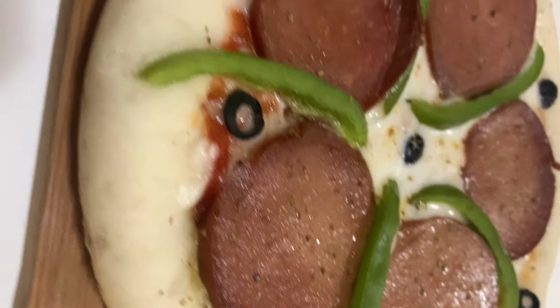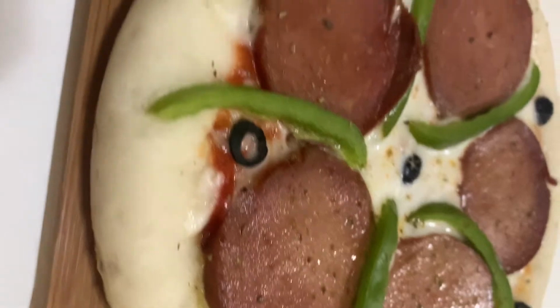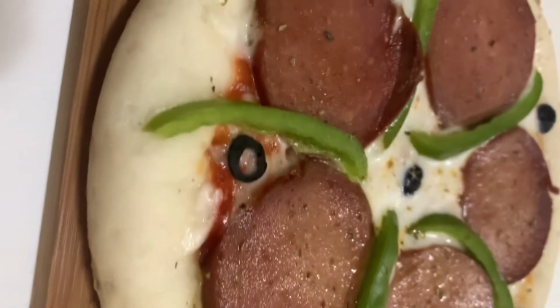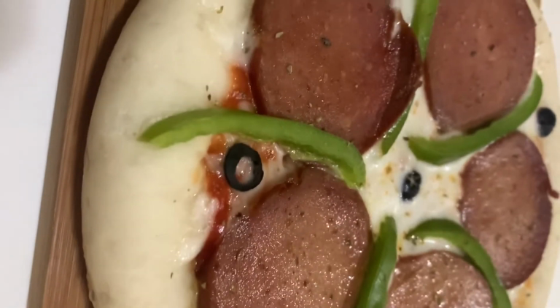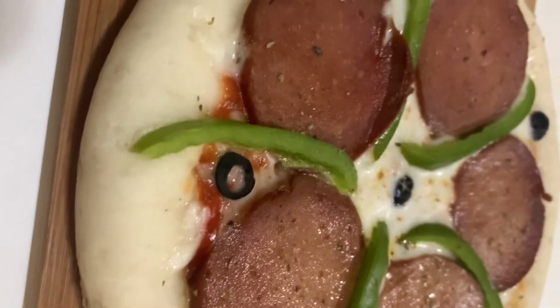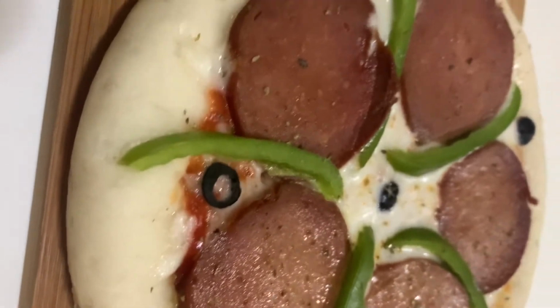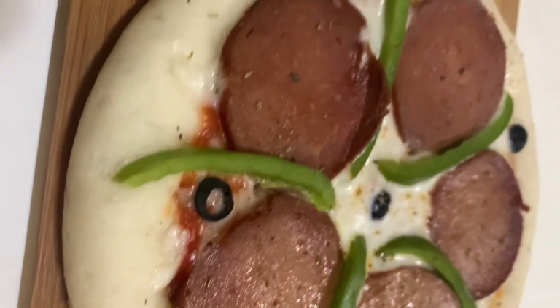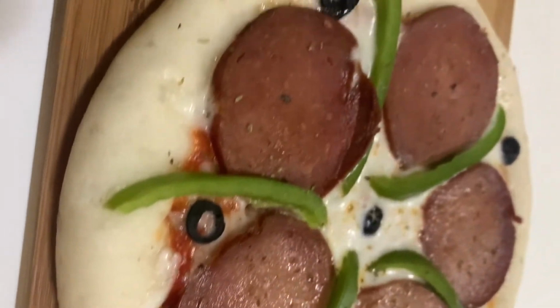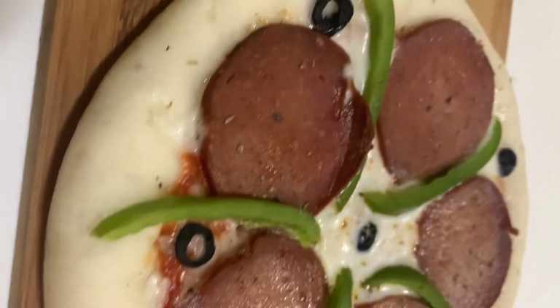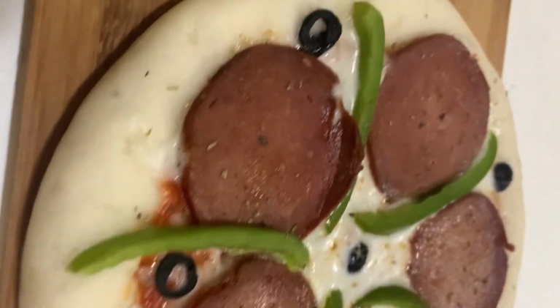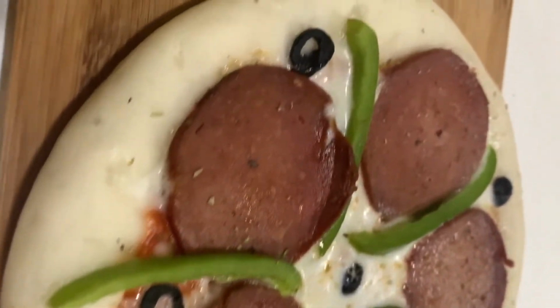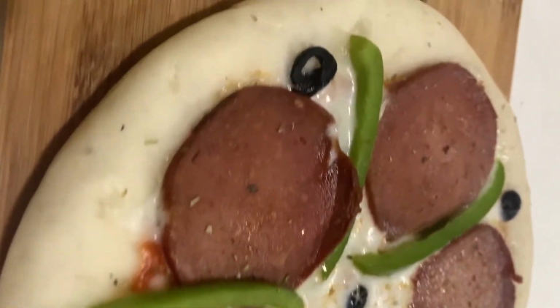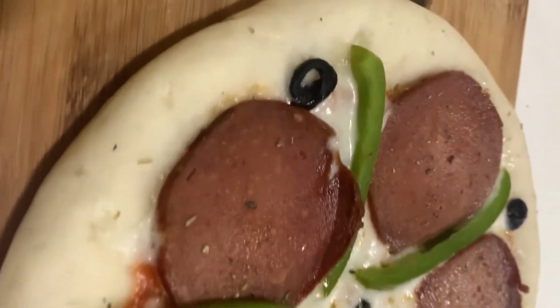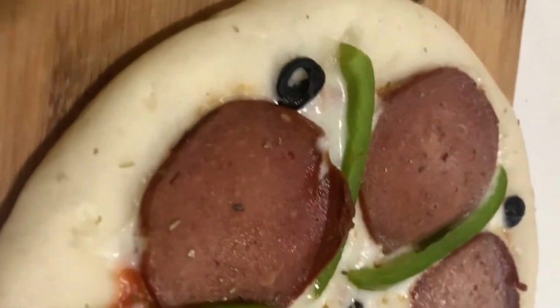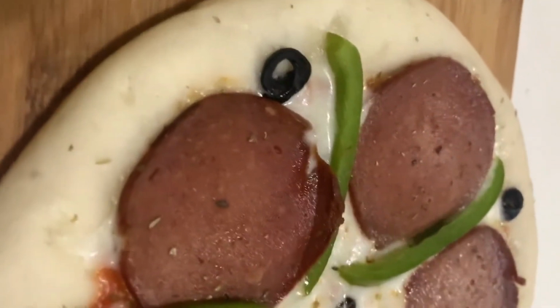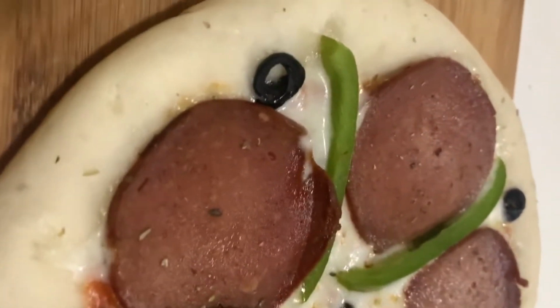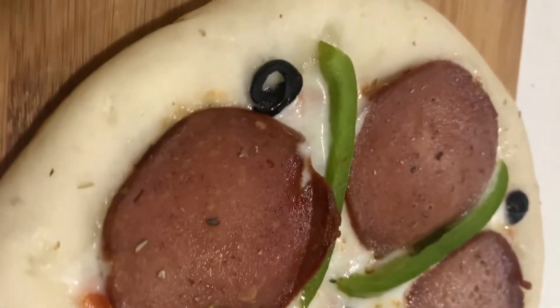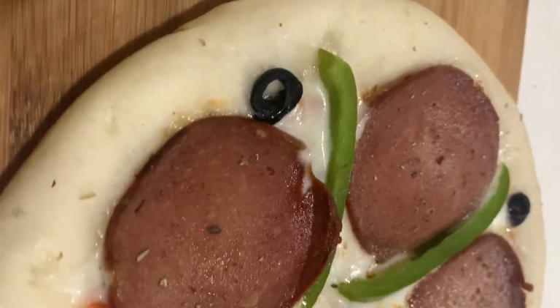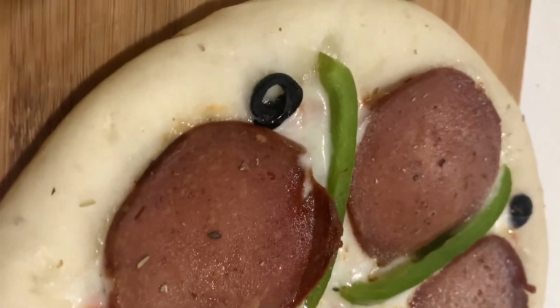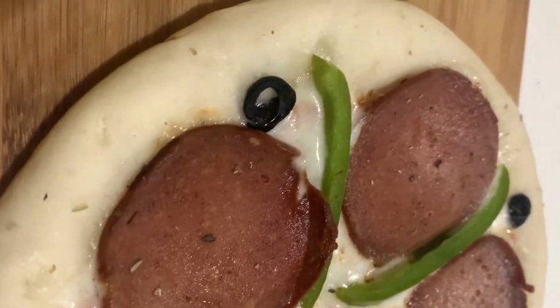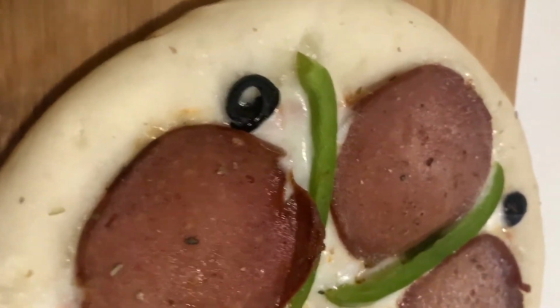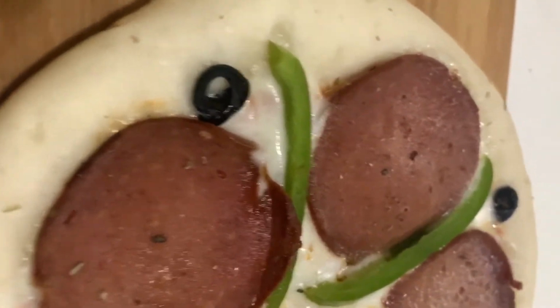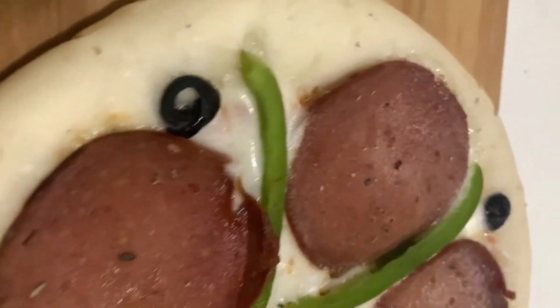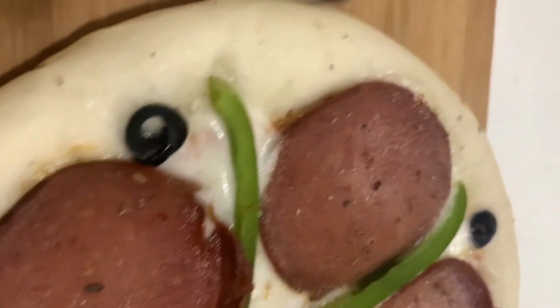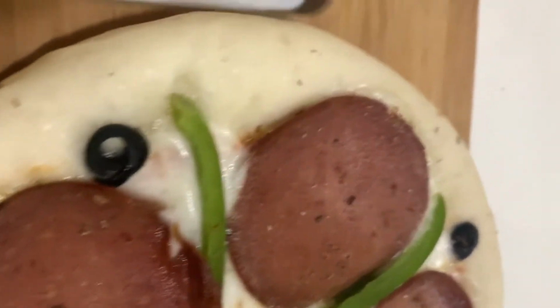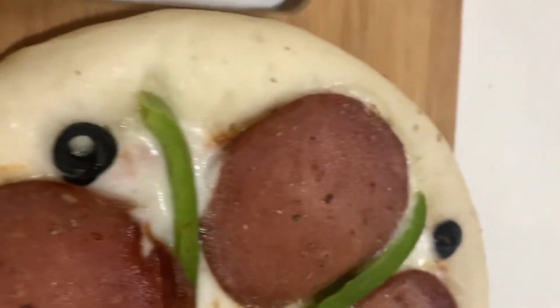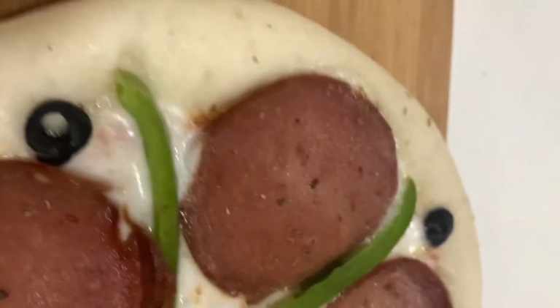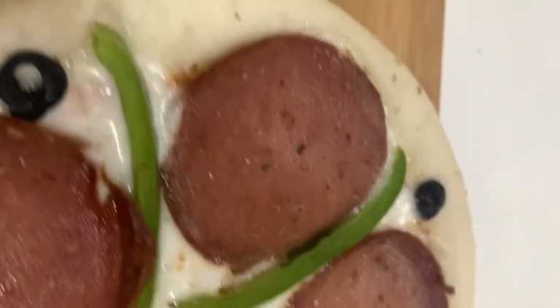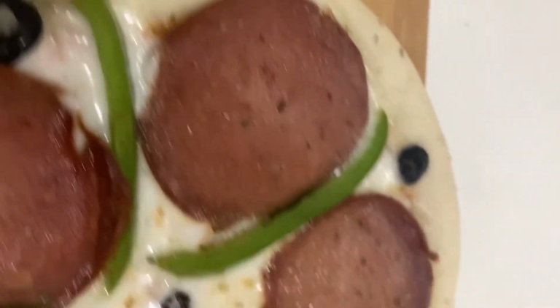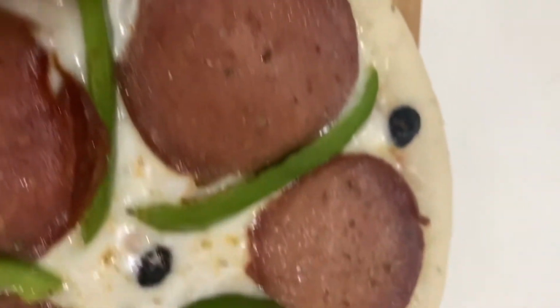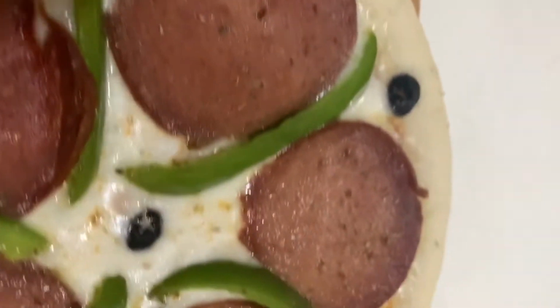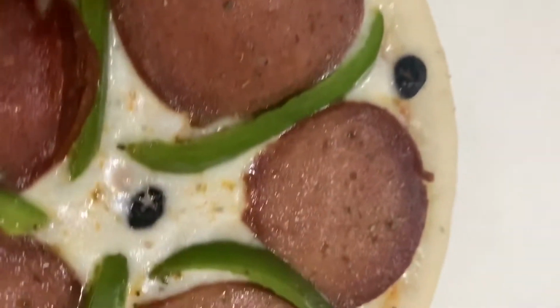Hello, Assalamualaikum. Today's video is a special variety recipe.